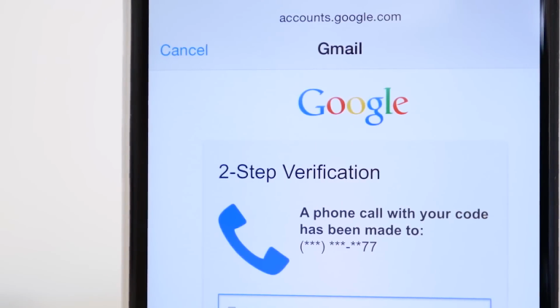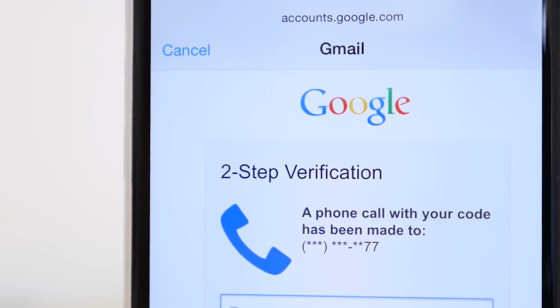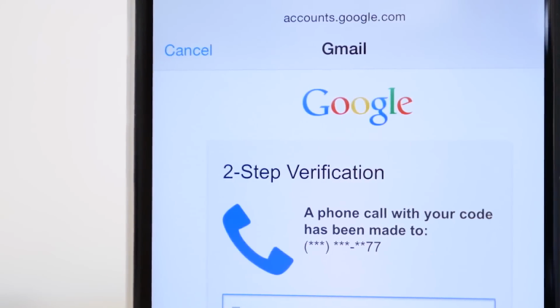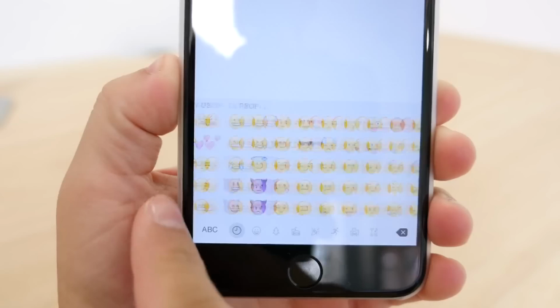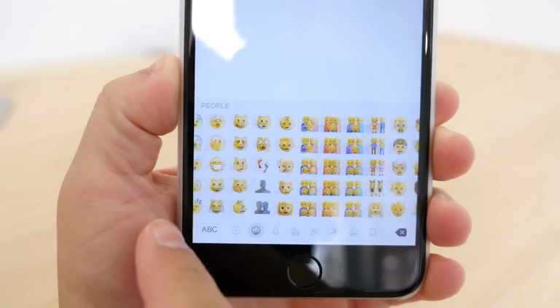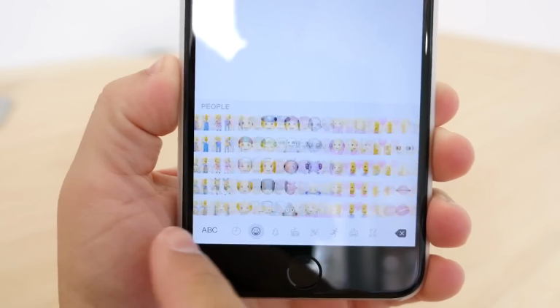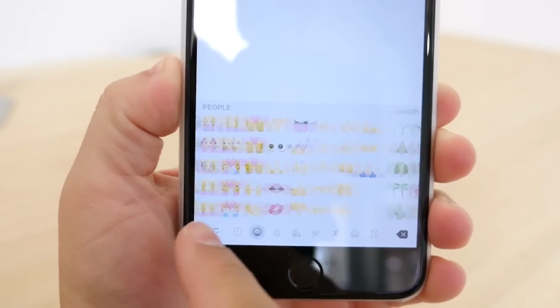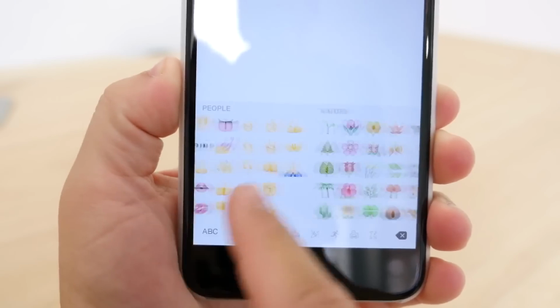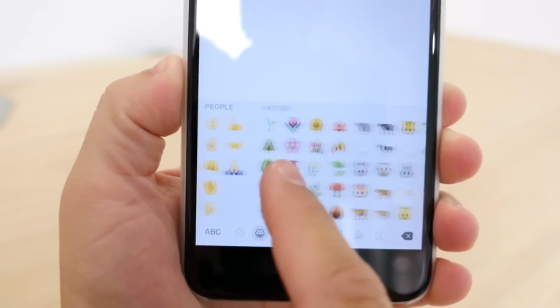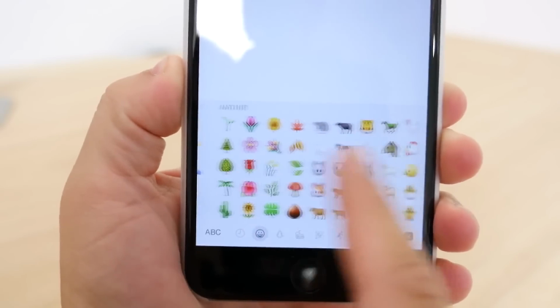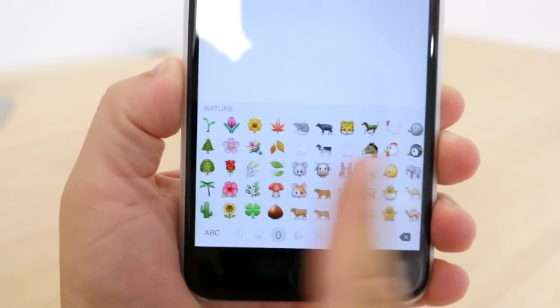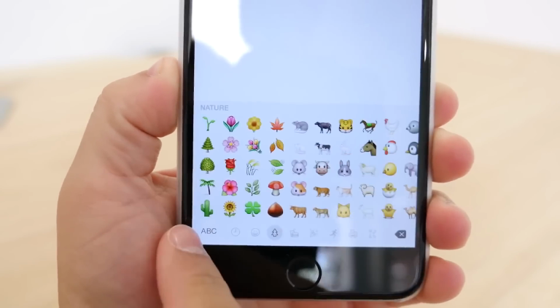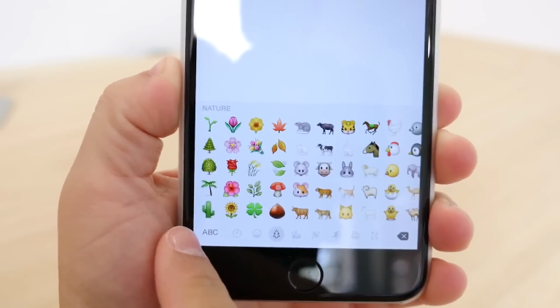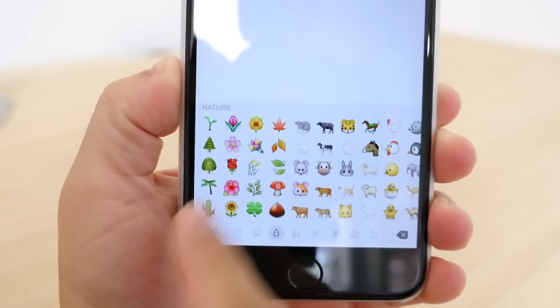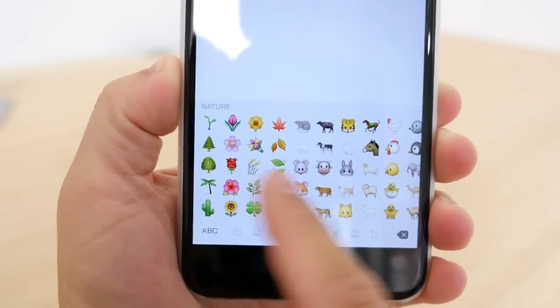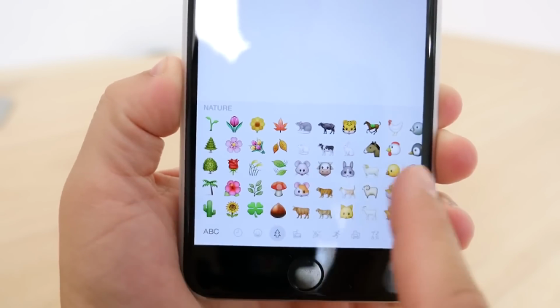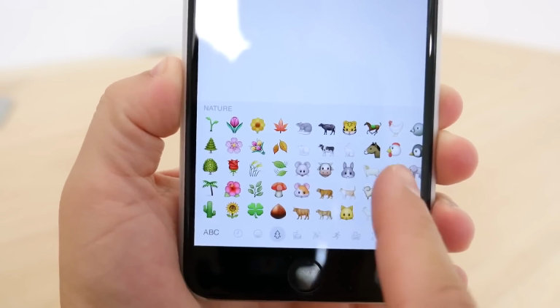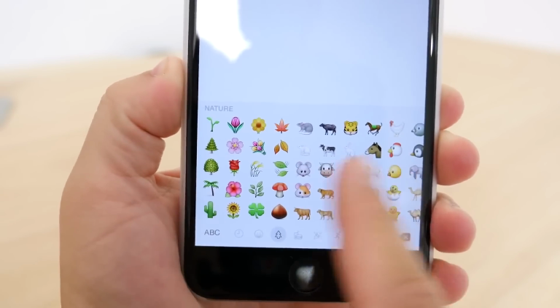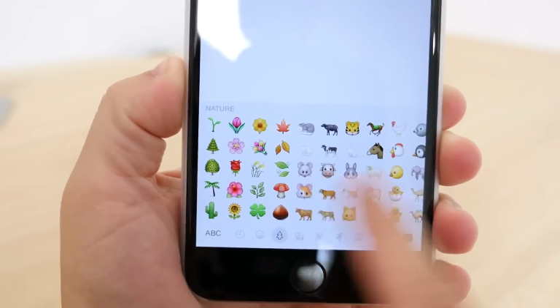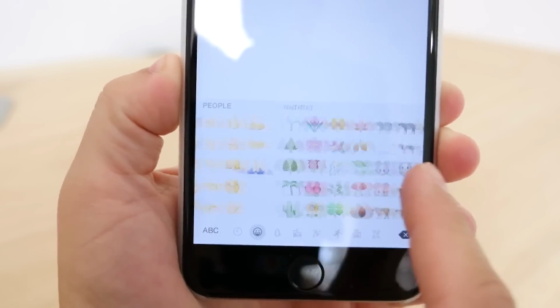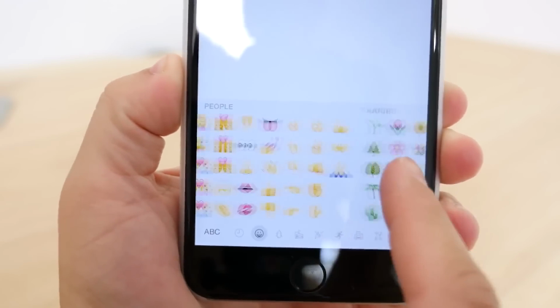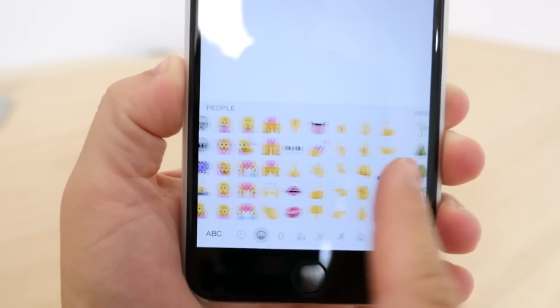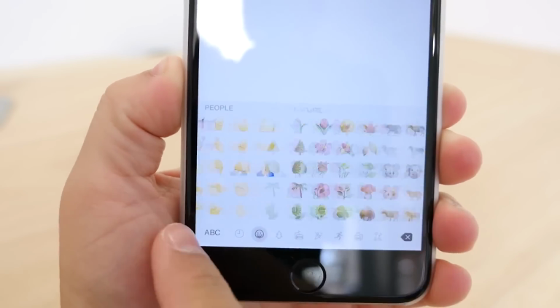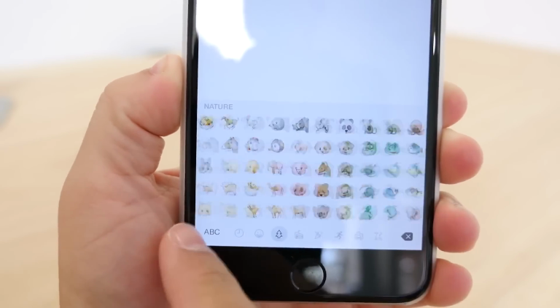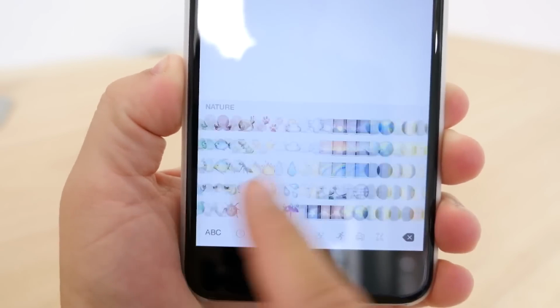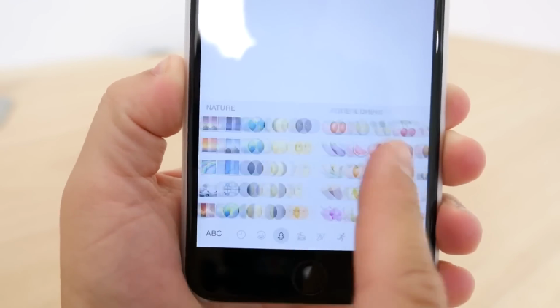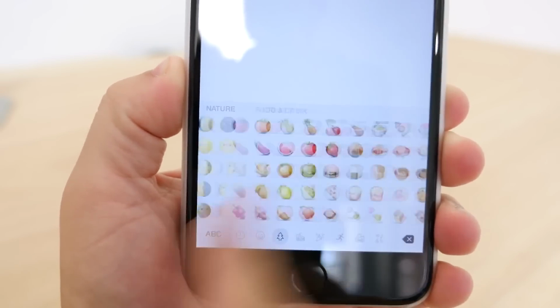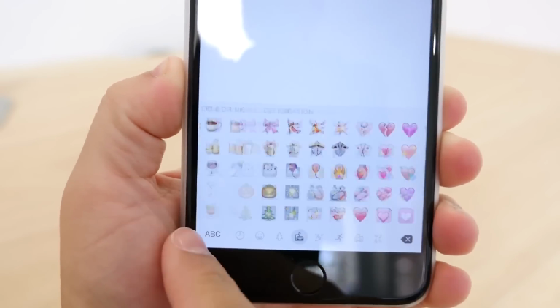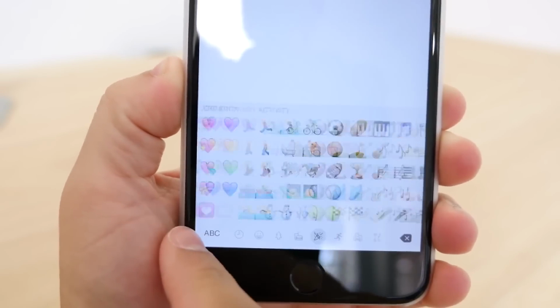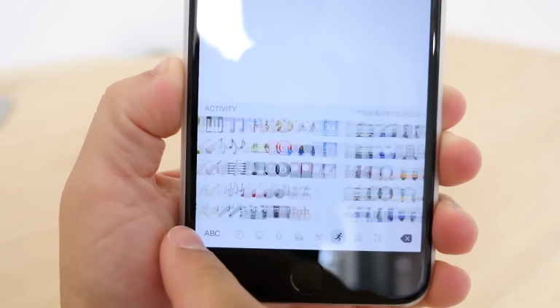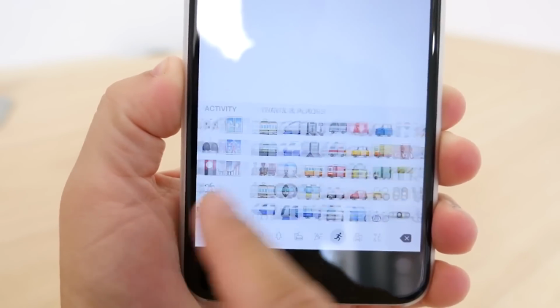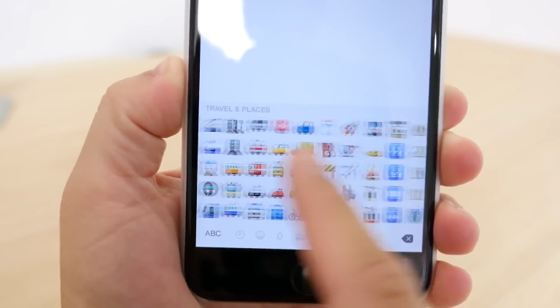Emojis have also been updated. There is now a new picker which makes it easier to see all the emojis and has an endless scroll.